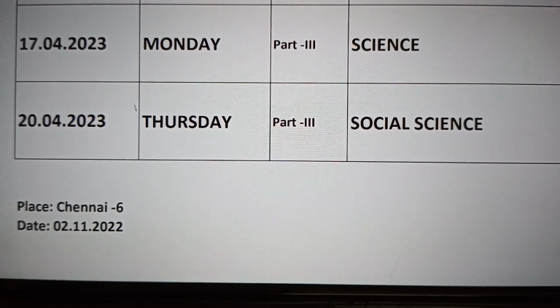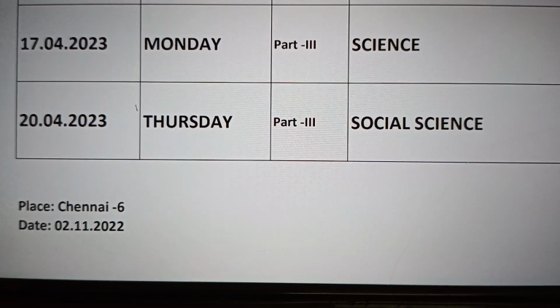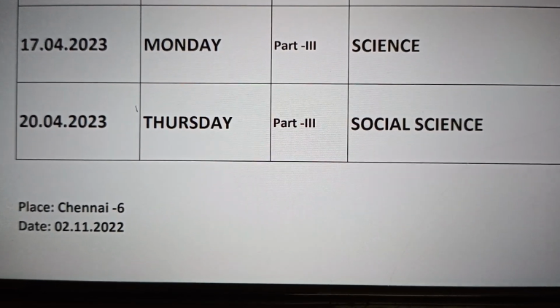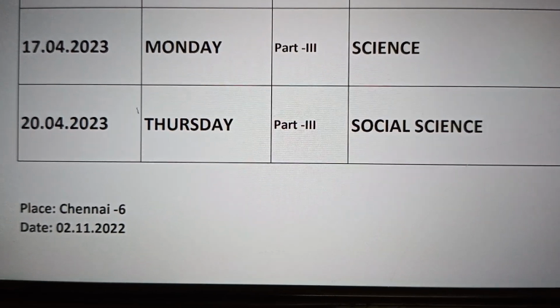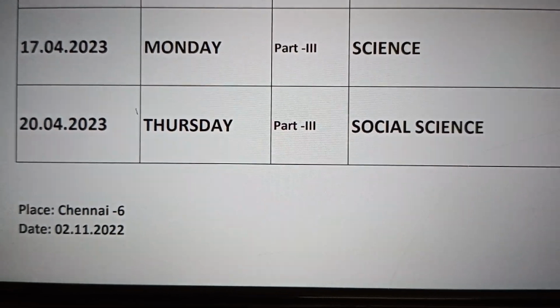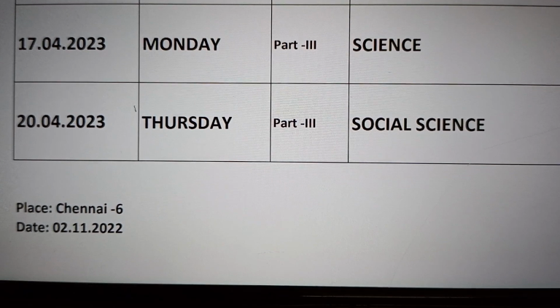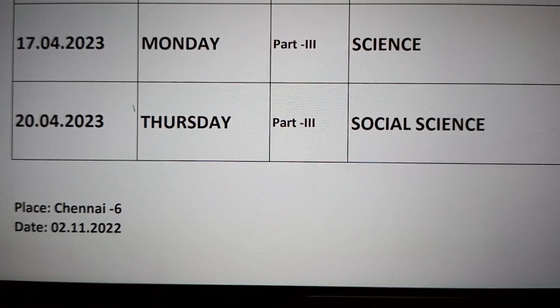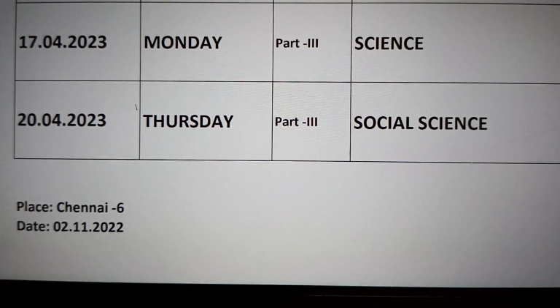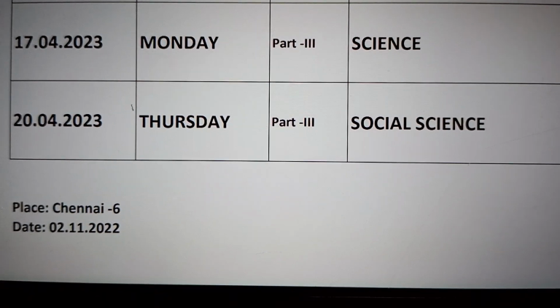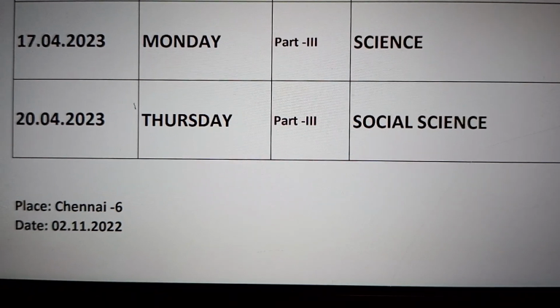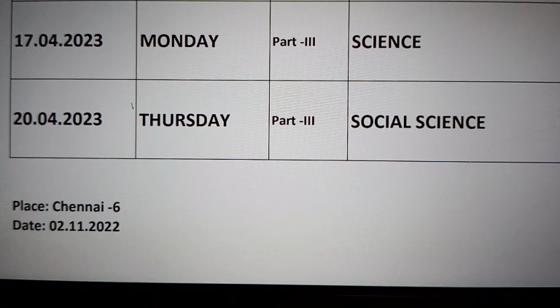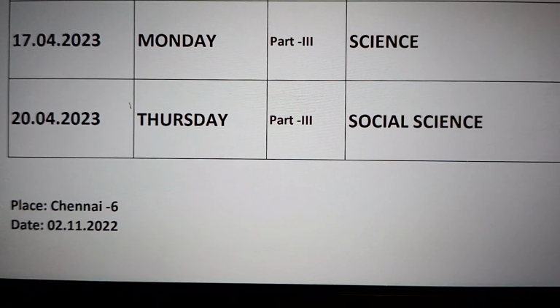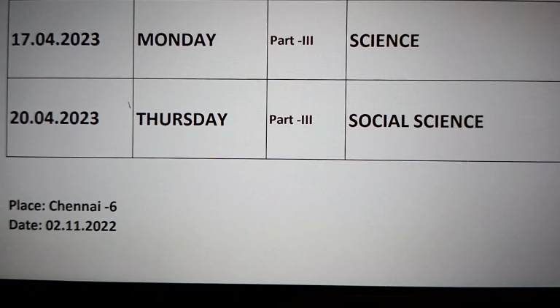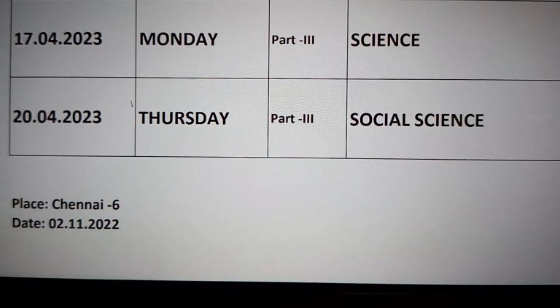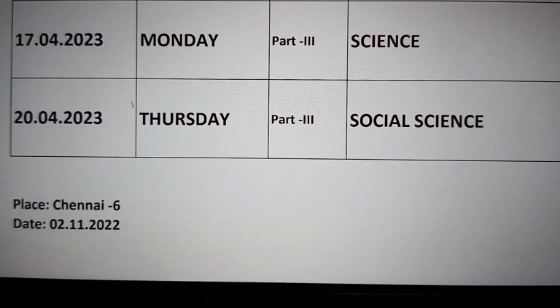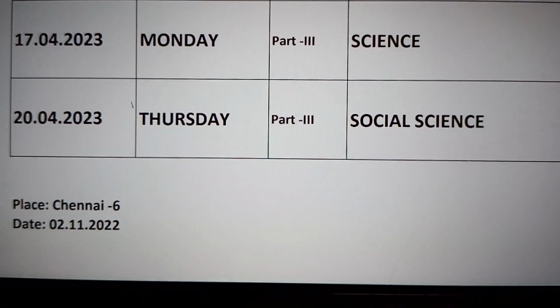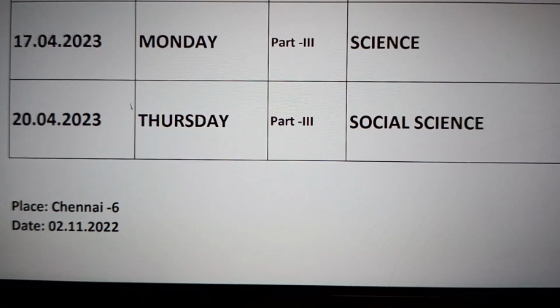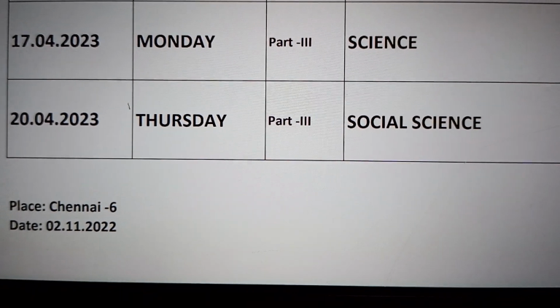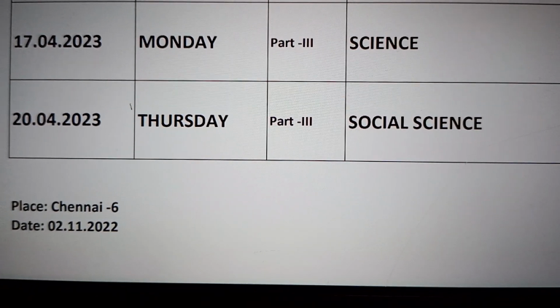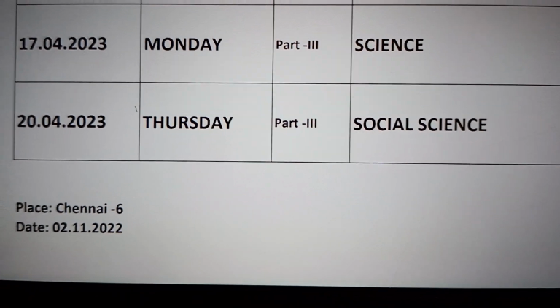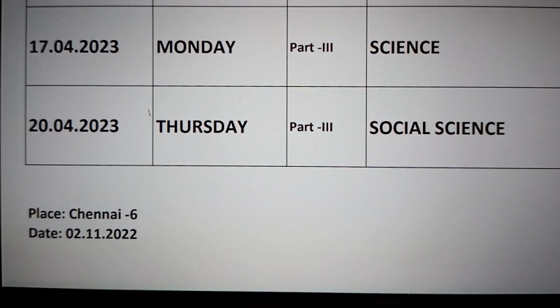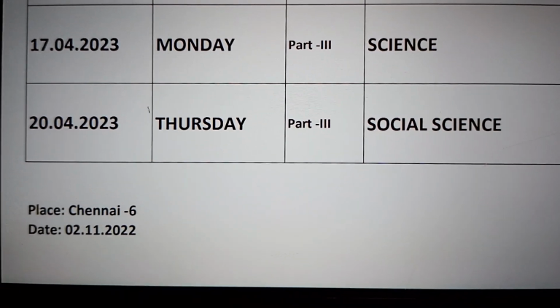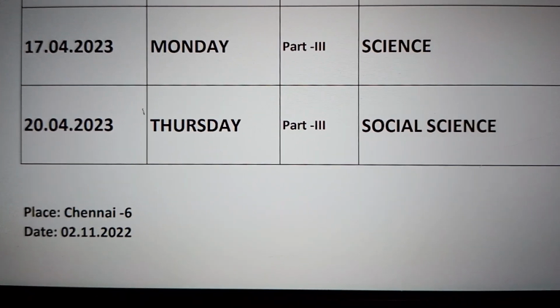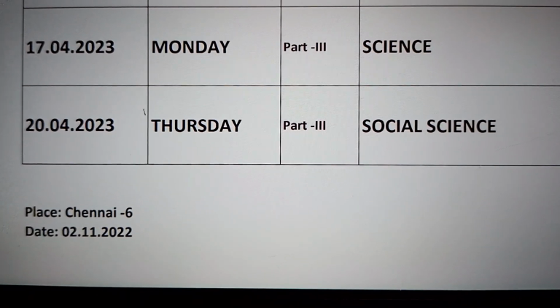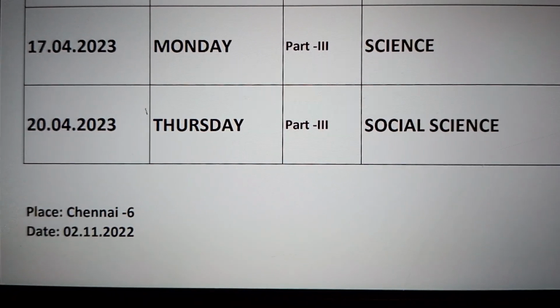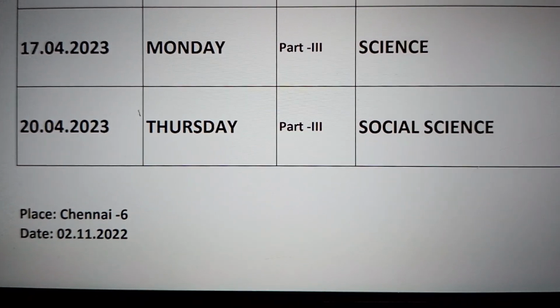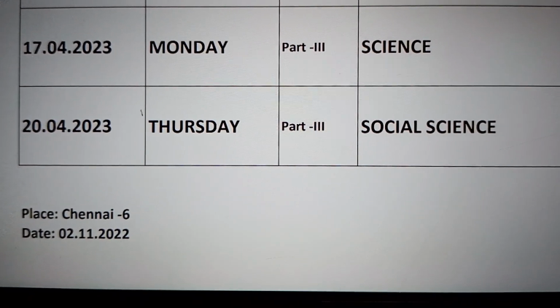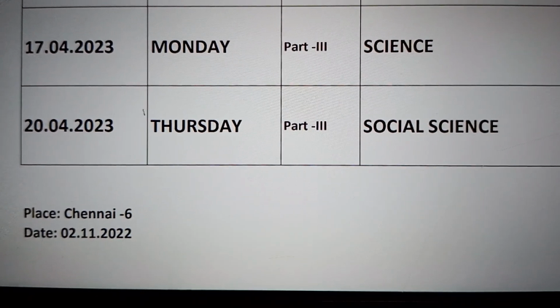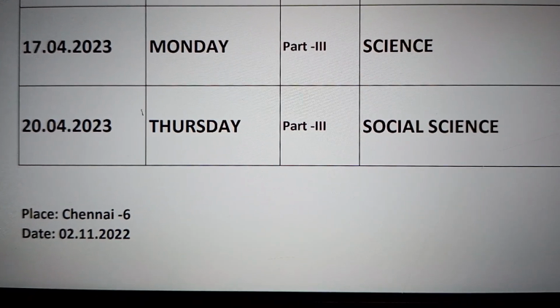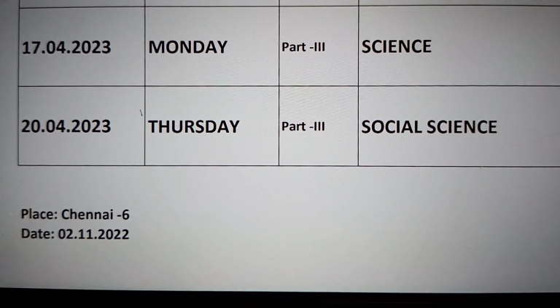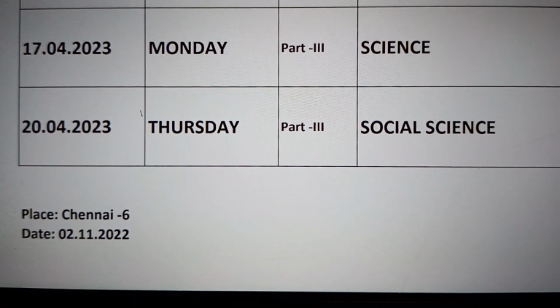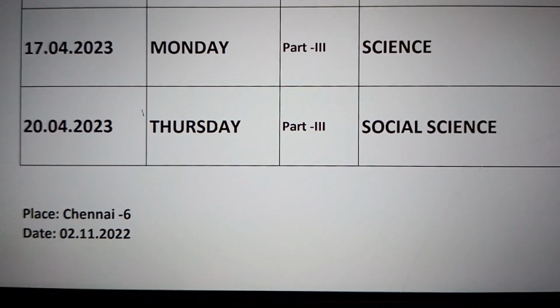You have to check the notification for the details. If you find this useful, like and share it. Subscribe to the channel for more videos.